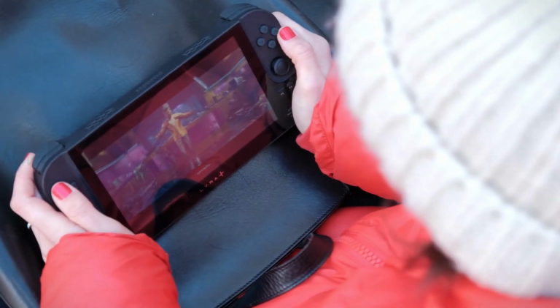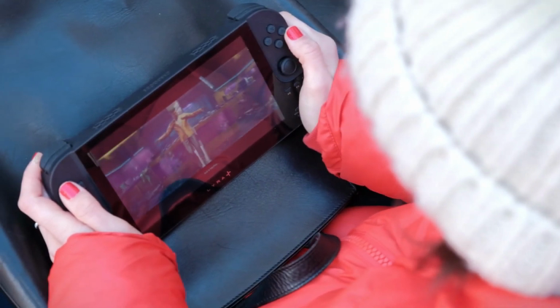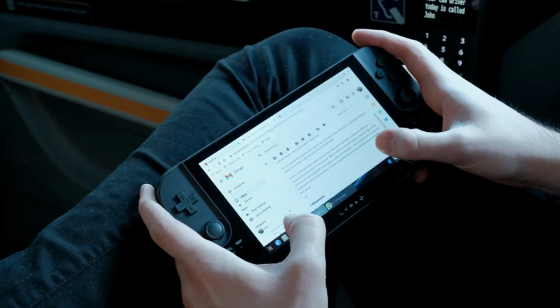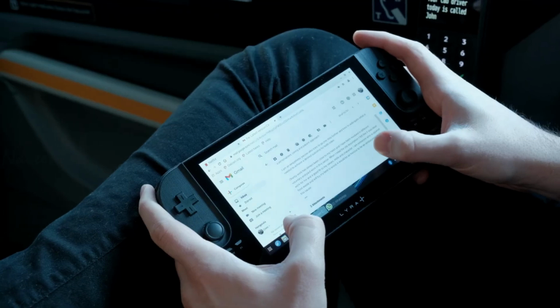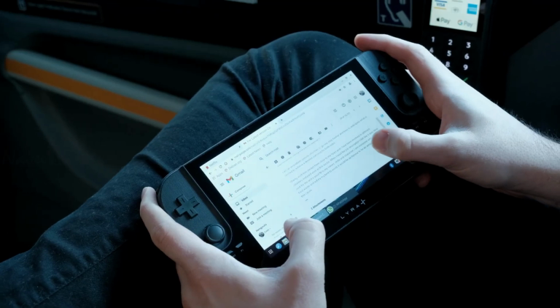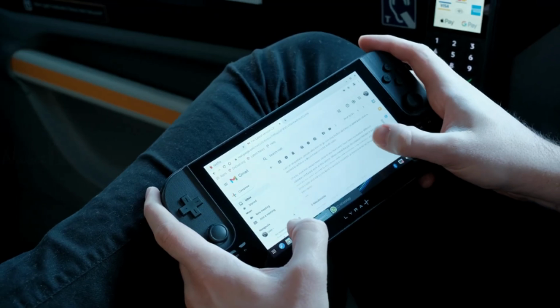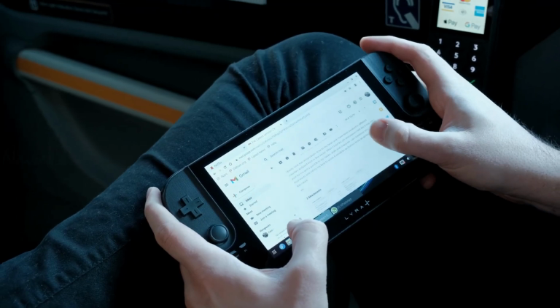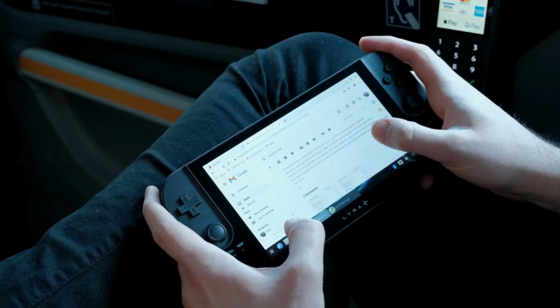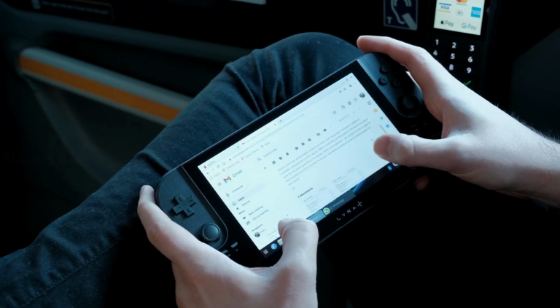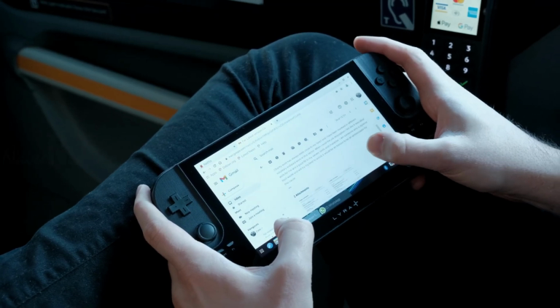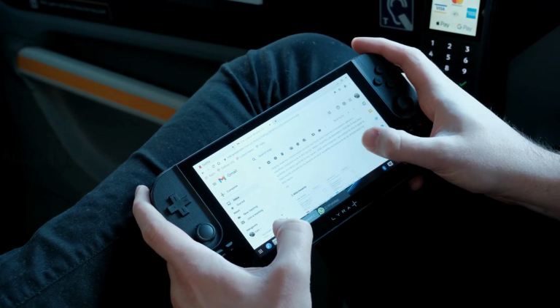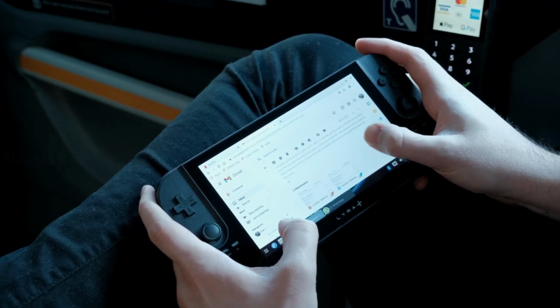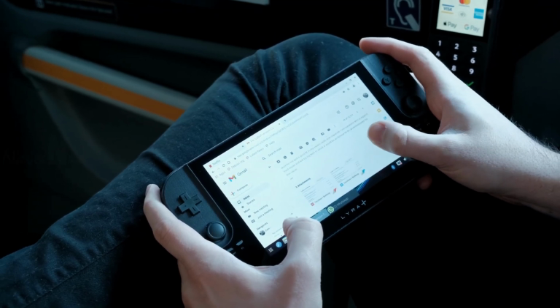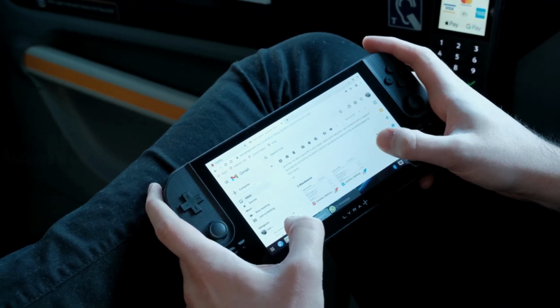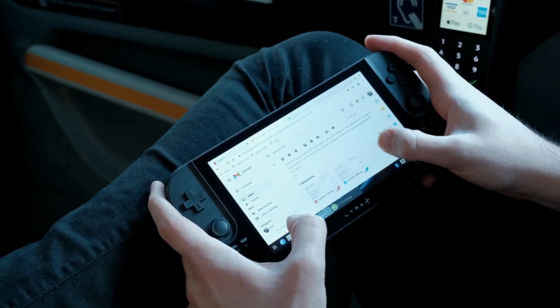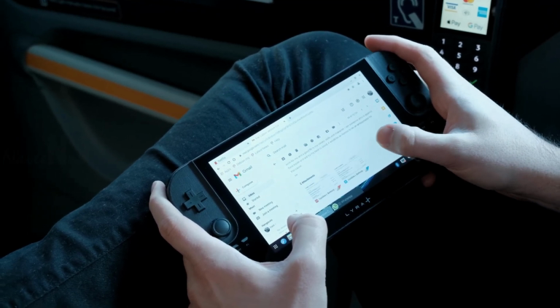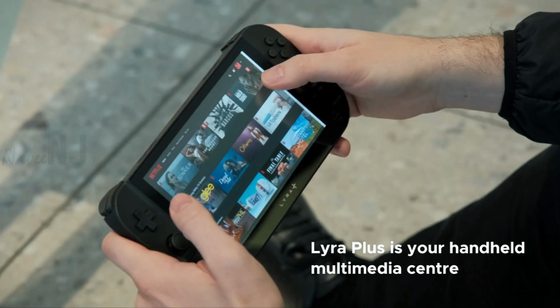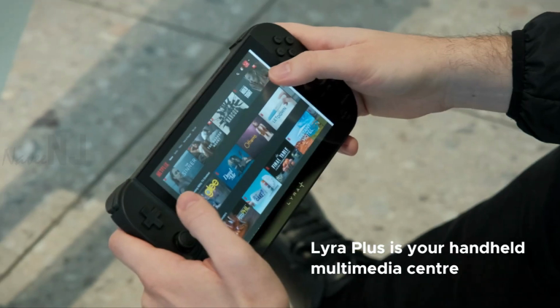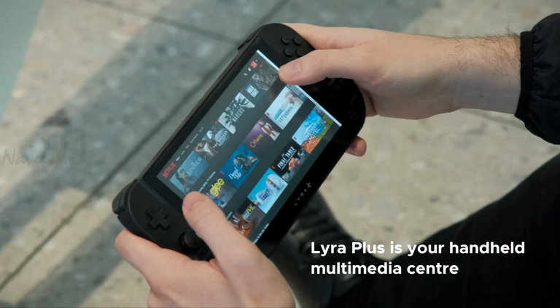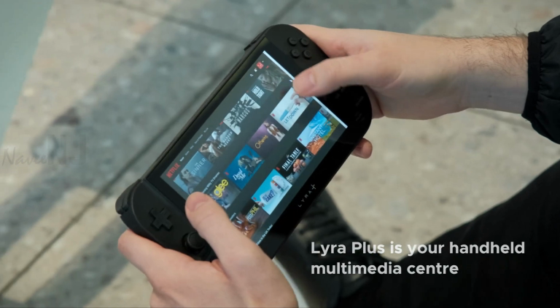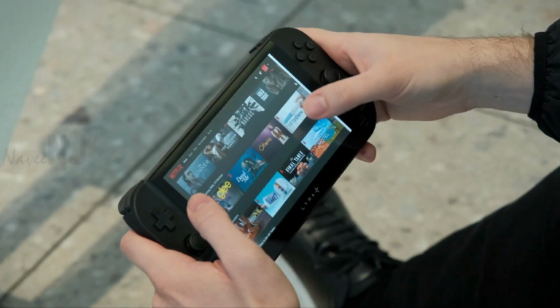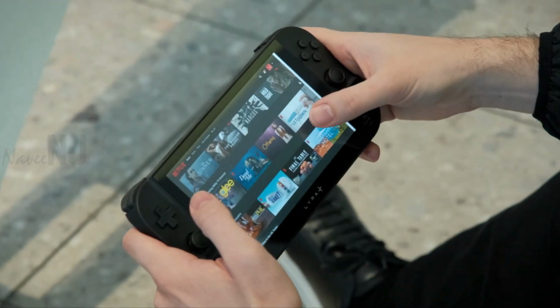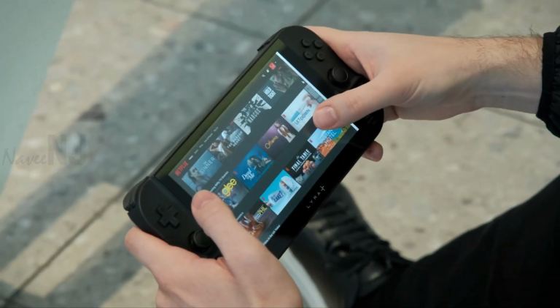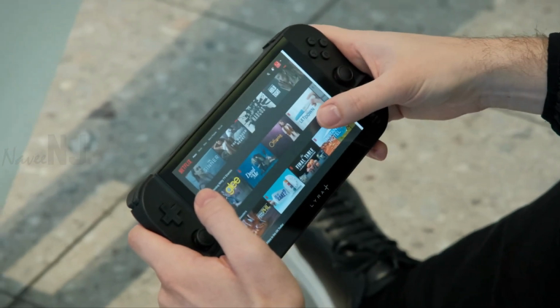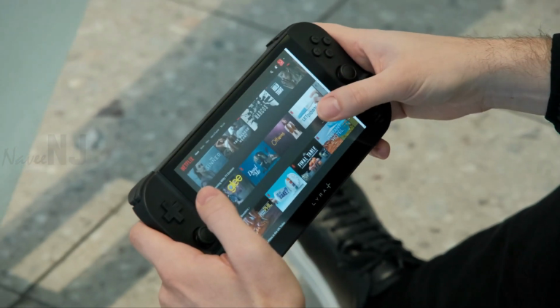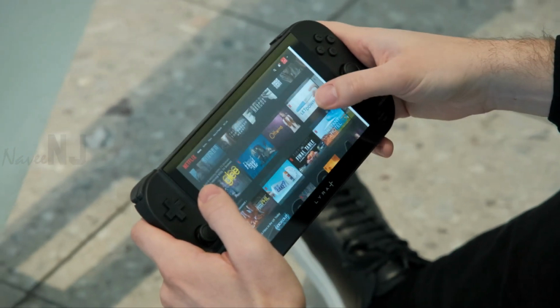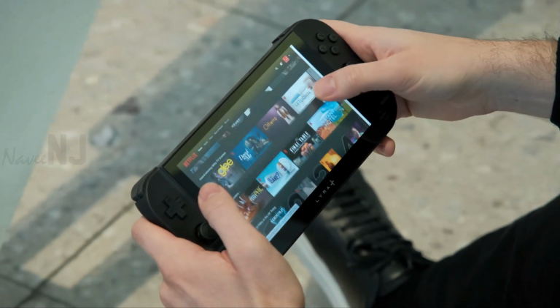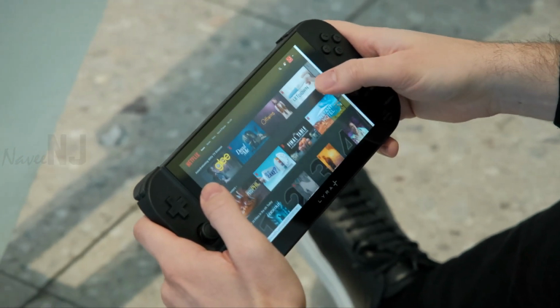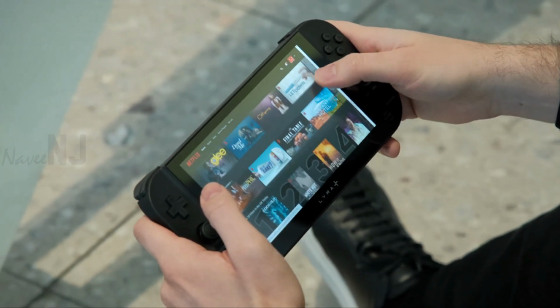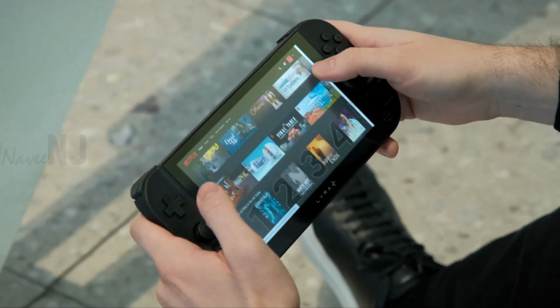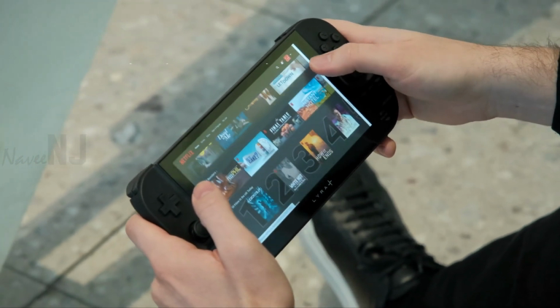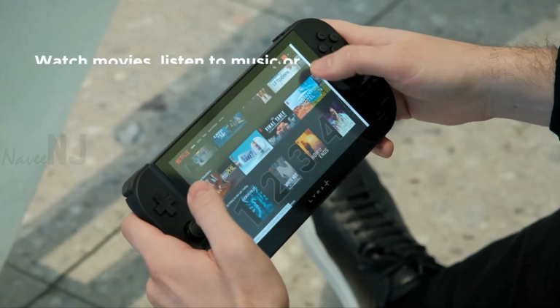It is a PC itself, so you can send emails, watch movies, listen to music, or even practice your coding skills.